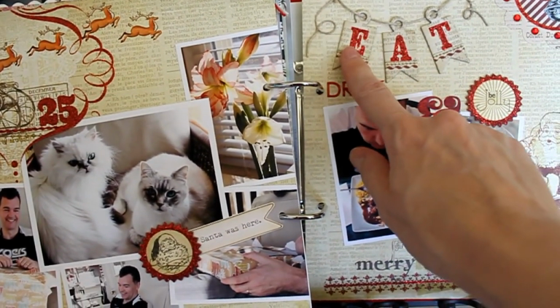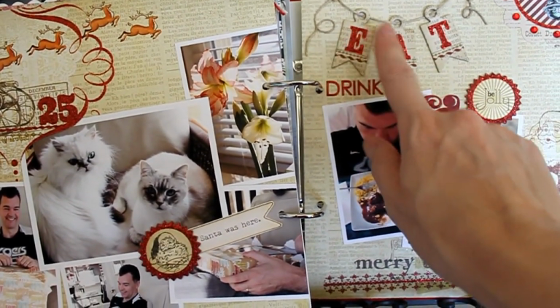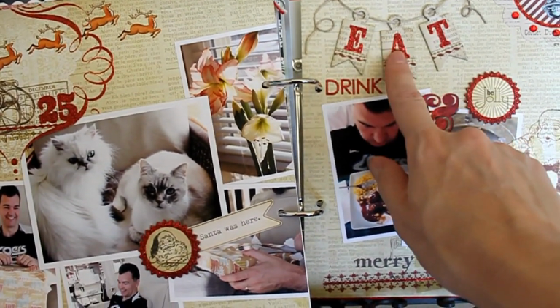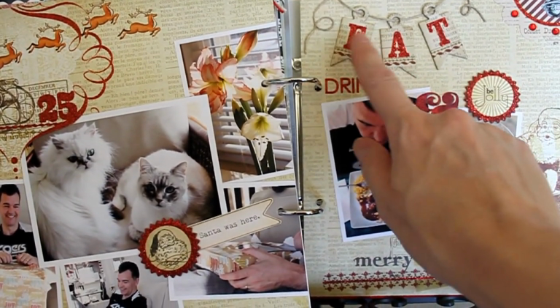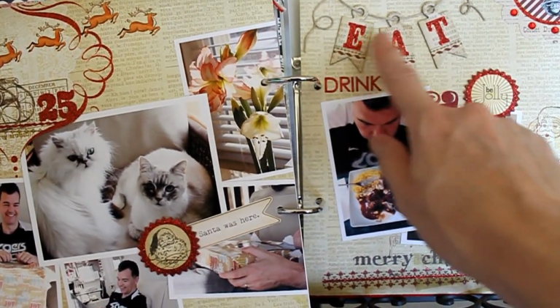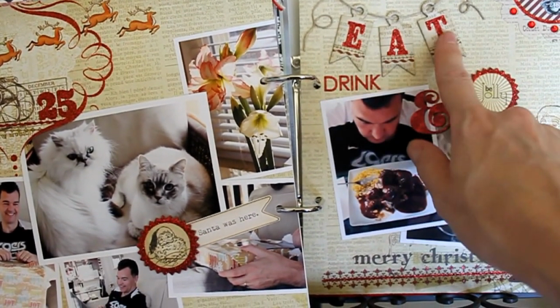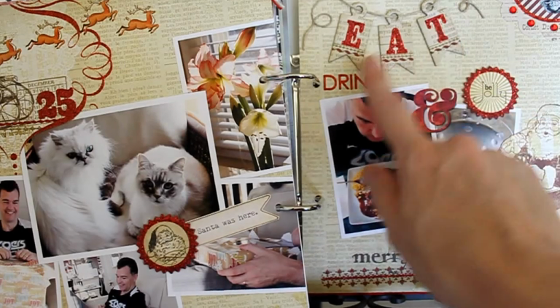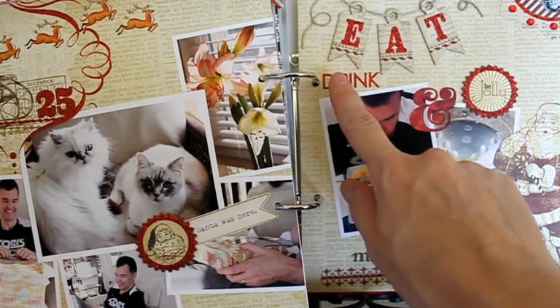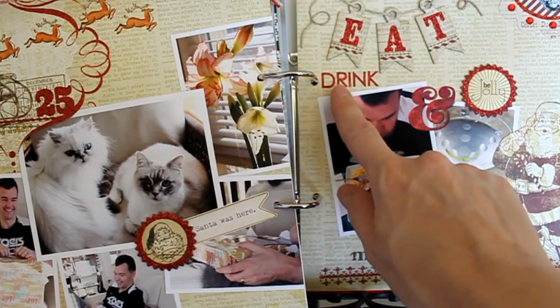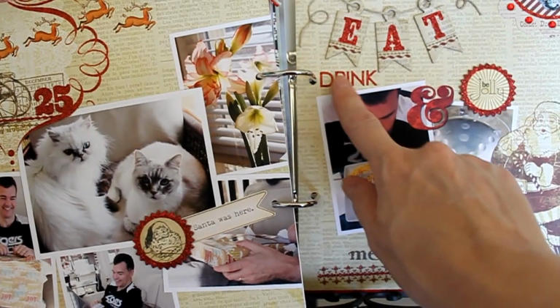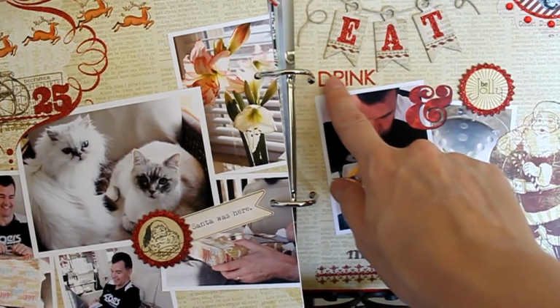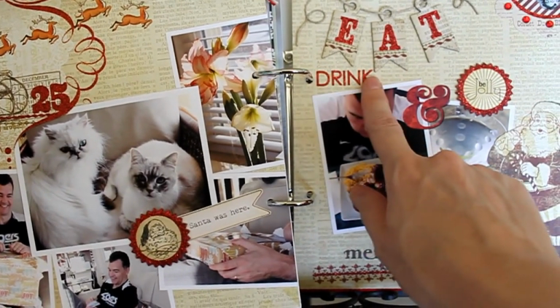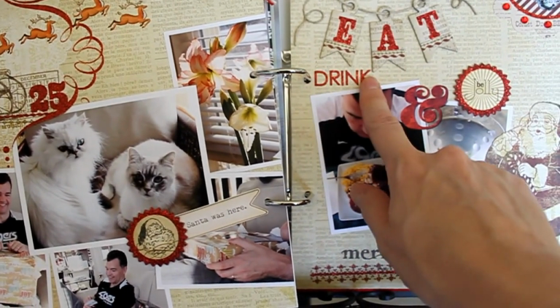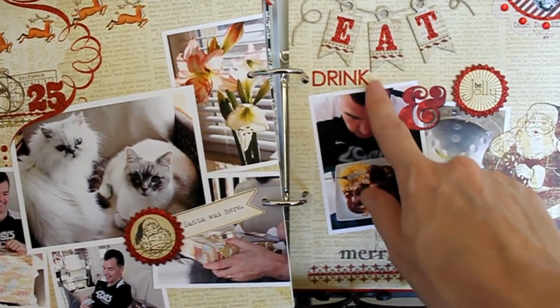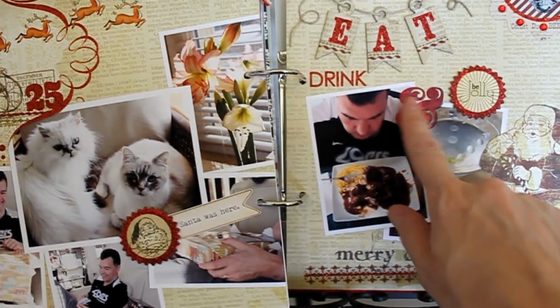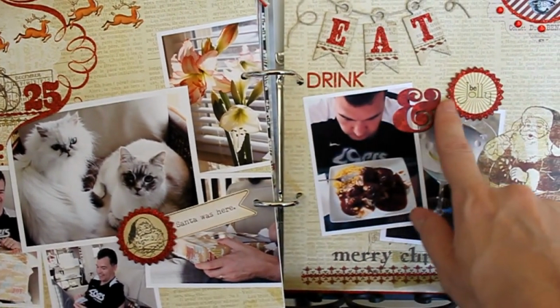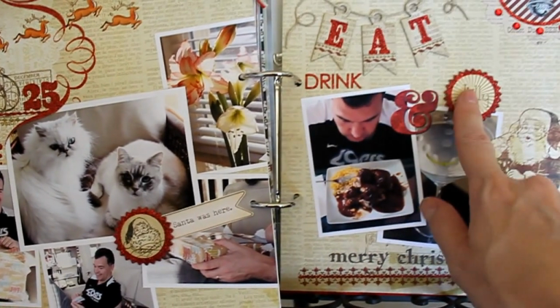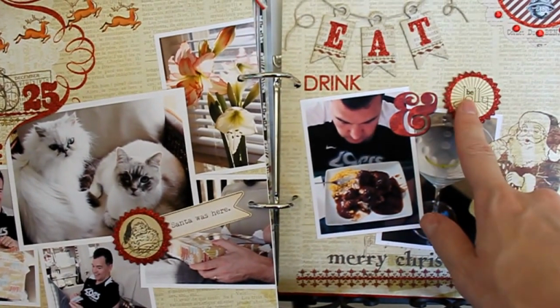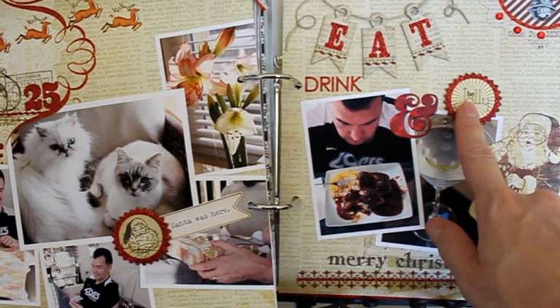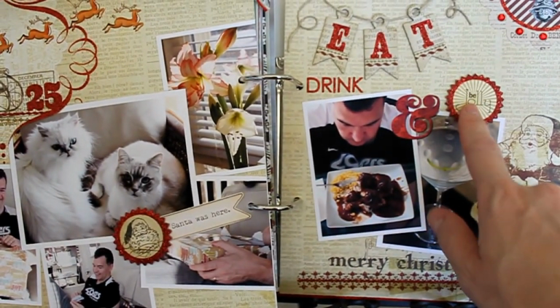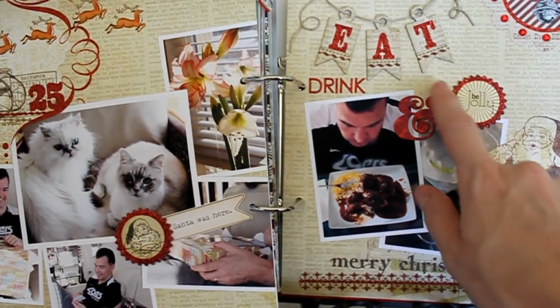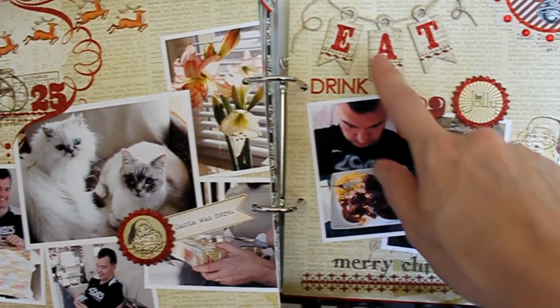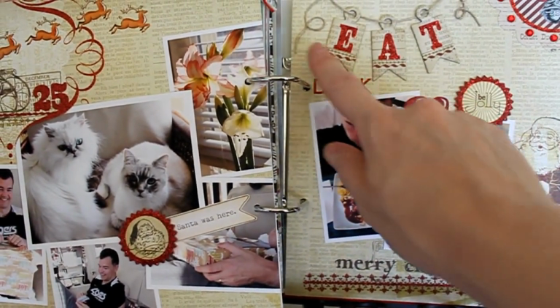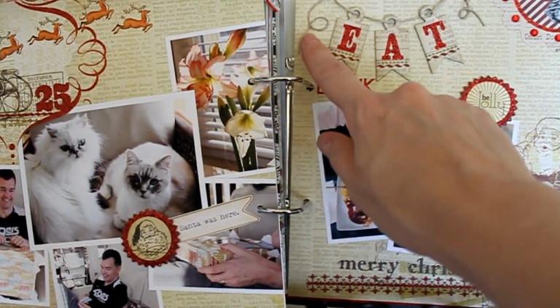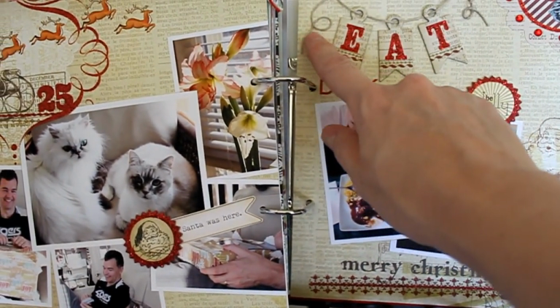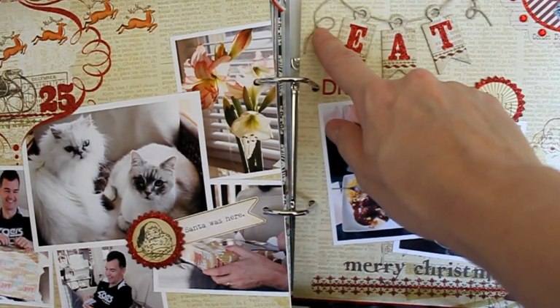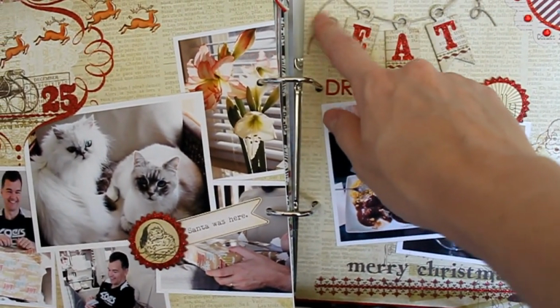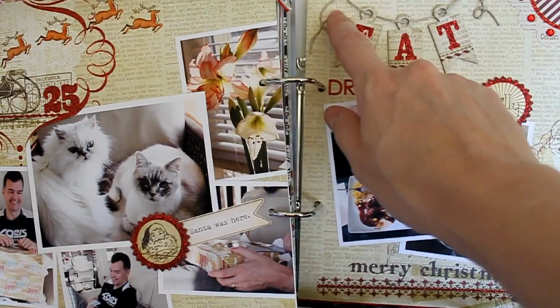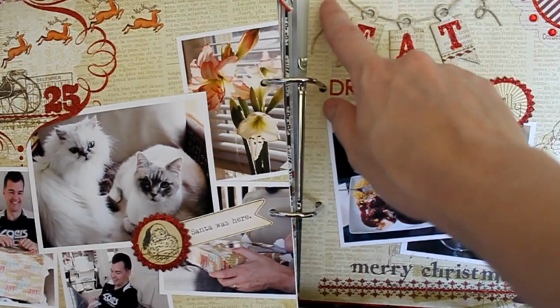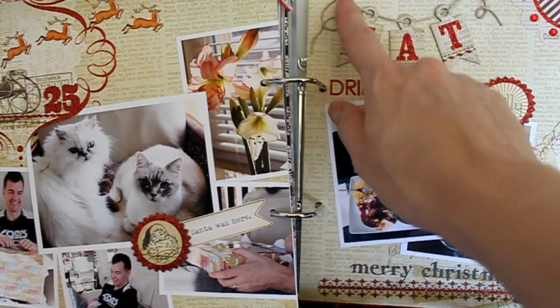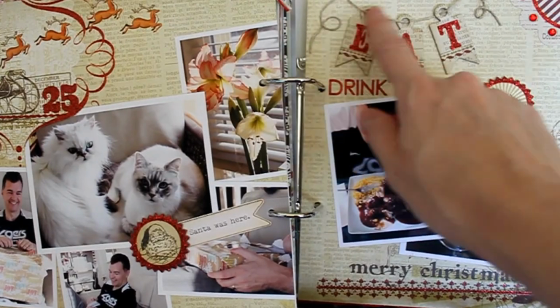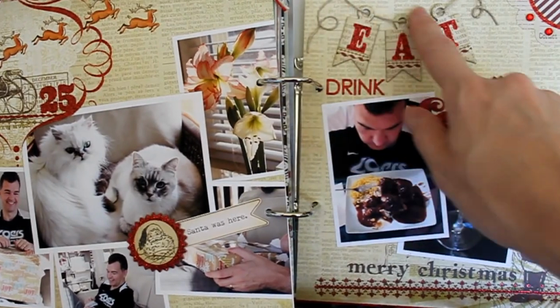I took the letters to spell out 'Eat' and then 'Drink and Be Jolly,' and then I just added some twine through the letters.